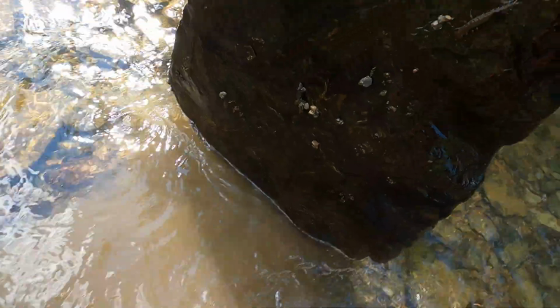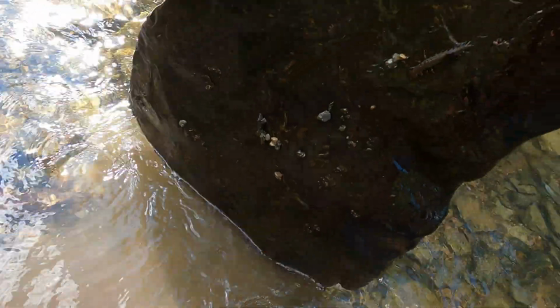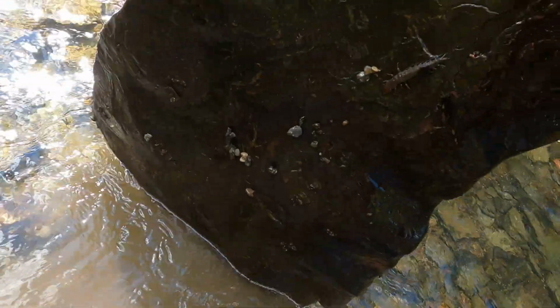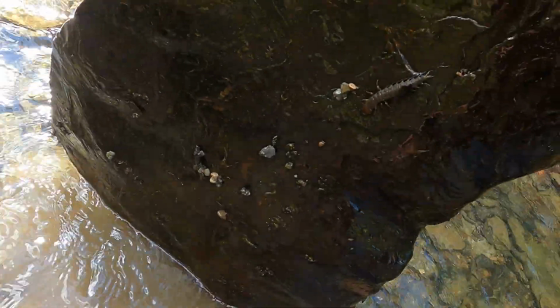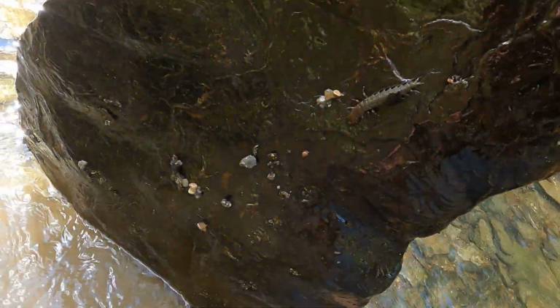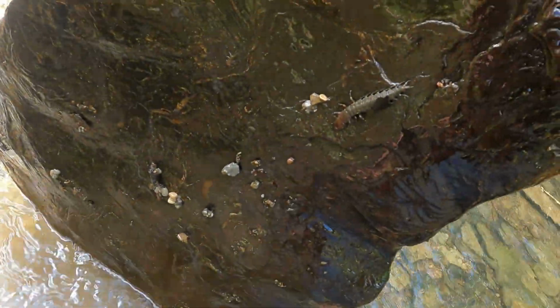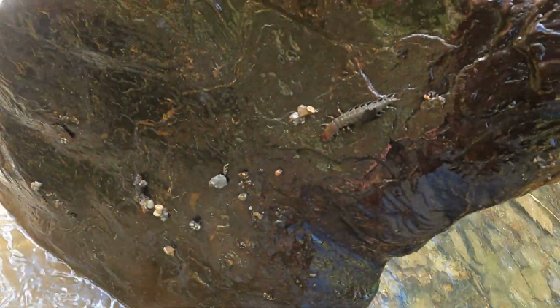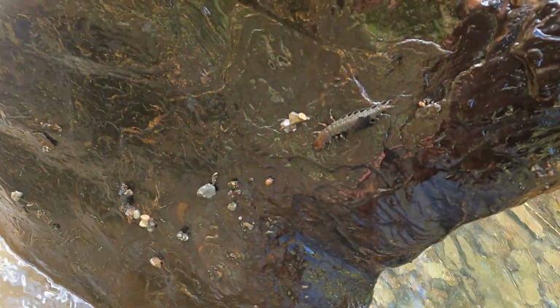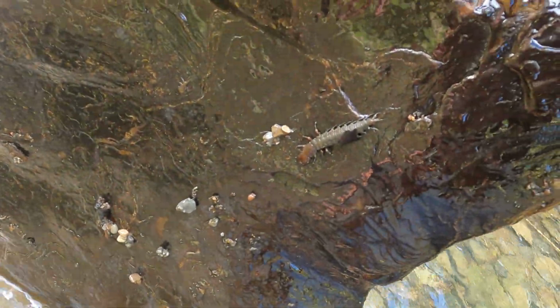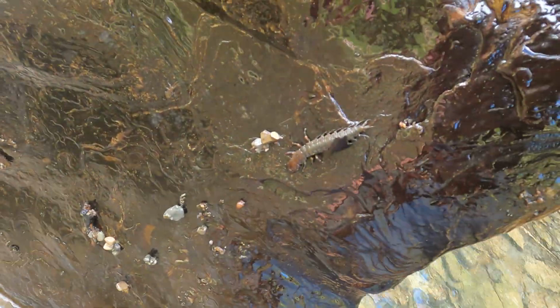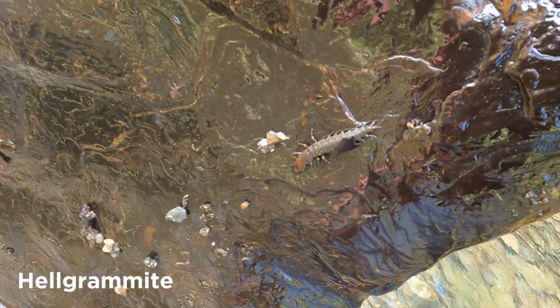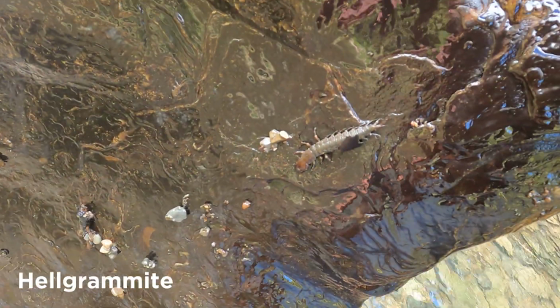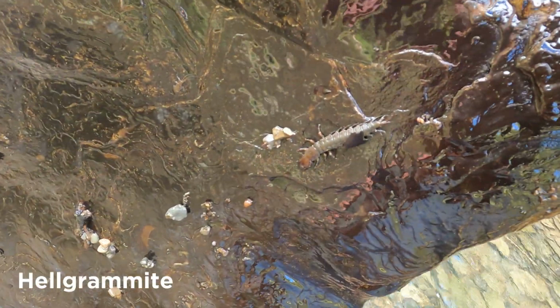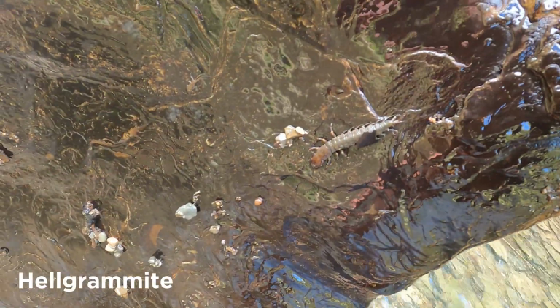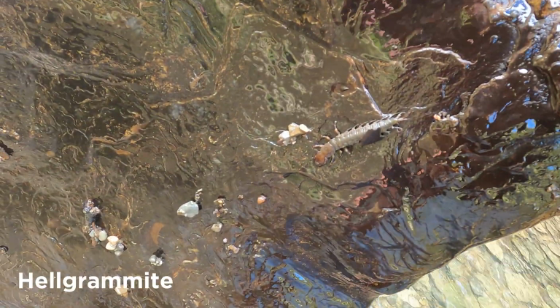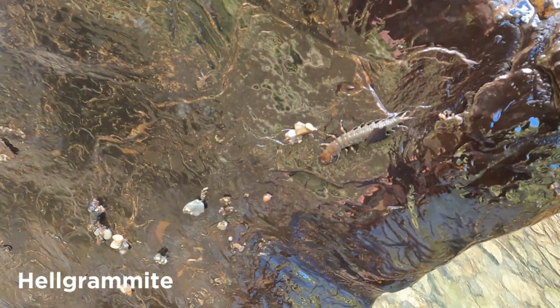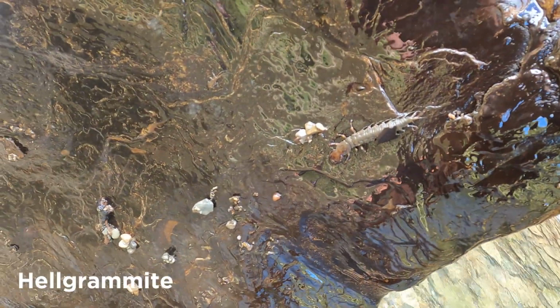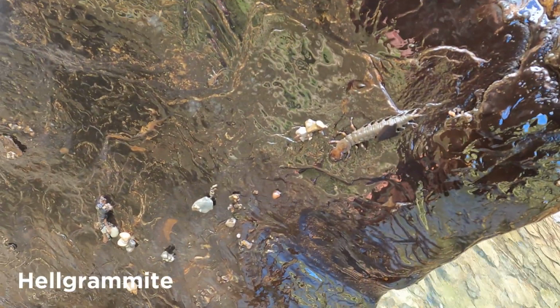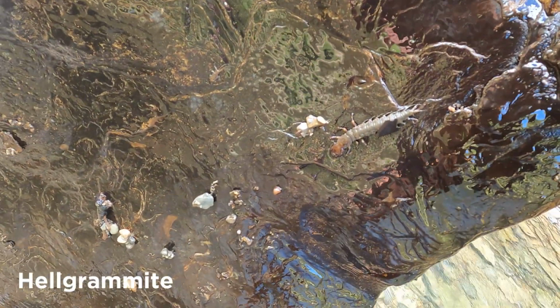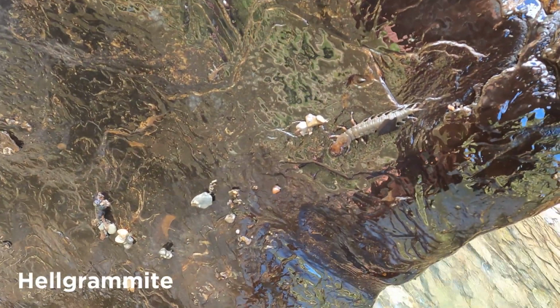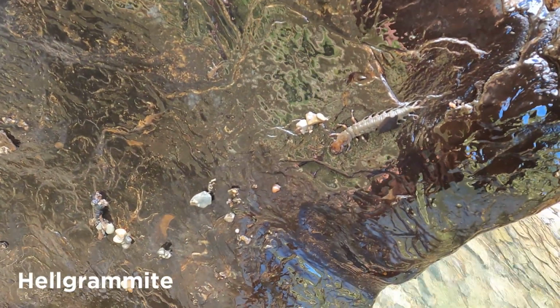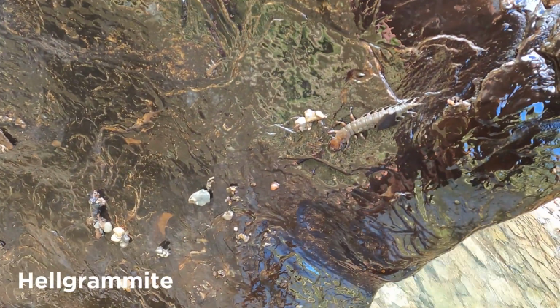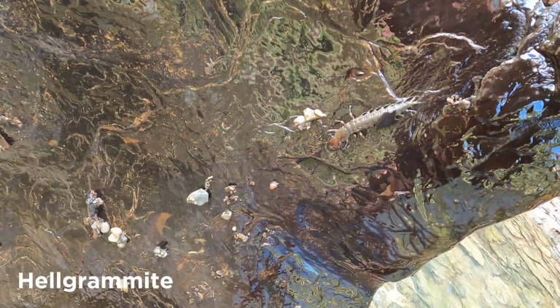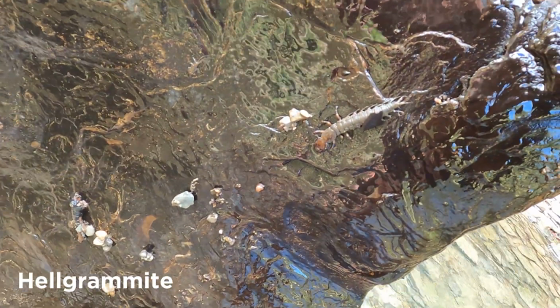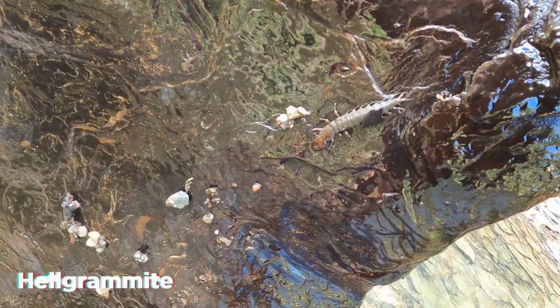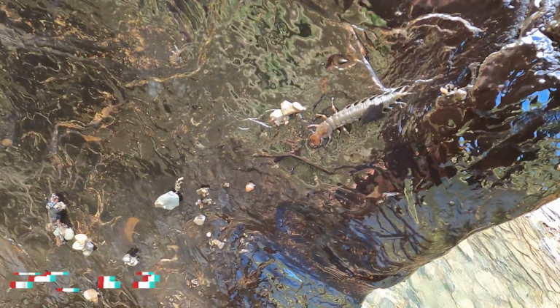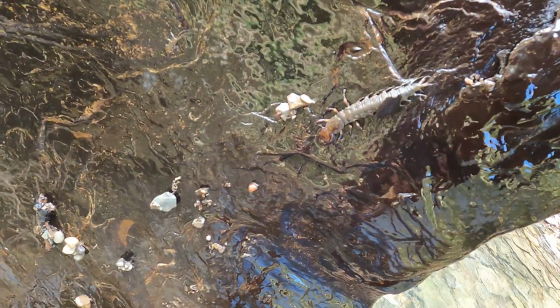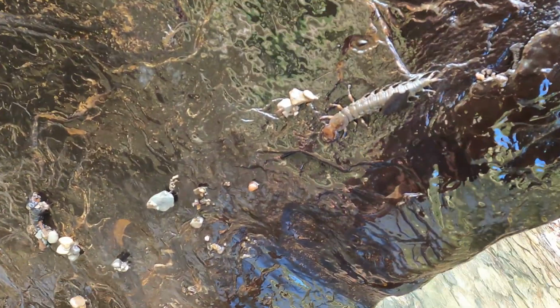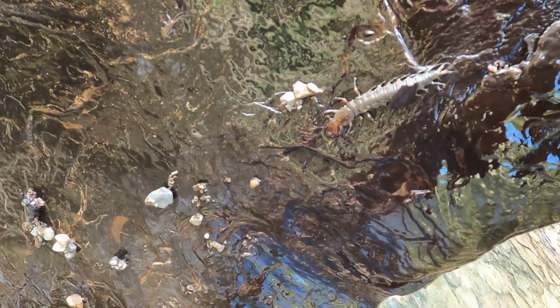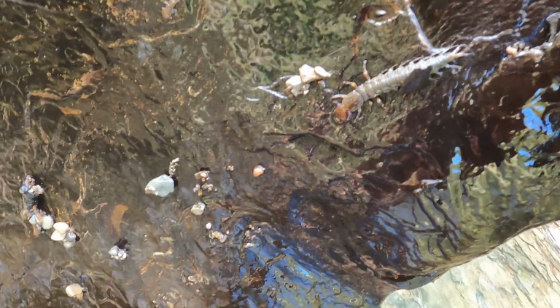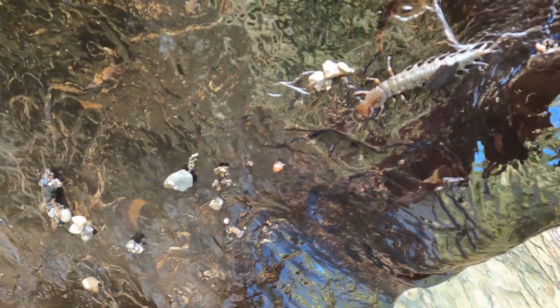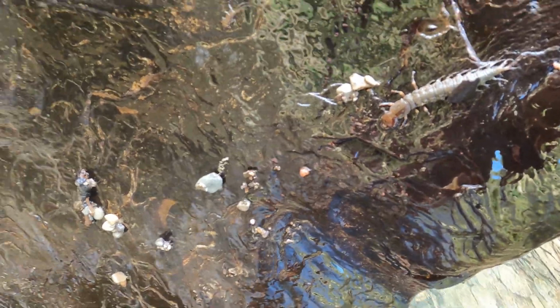Here's another helgramite clinging onto the rock I flipped. Helgramites spend most of their time underneath rocks in the creek.